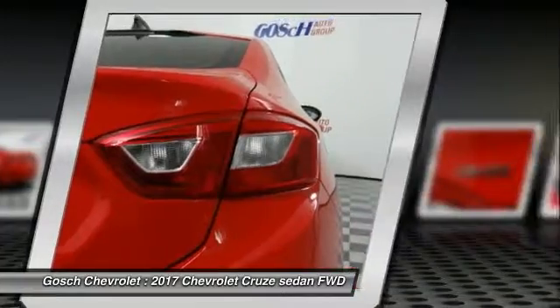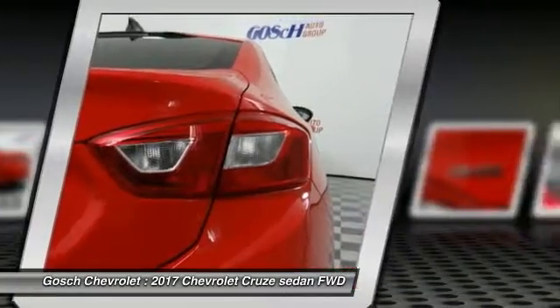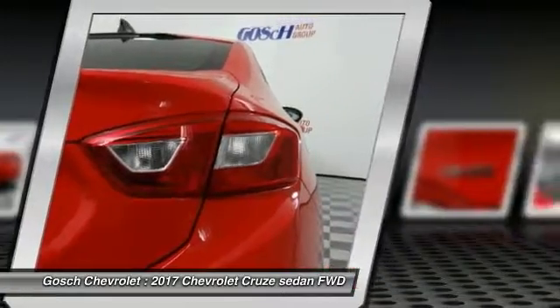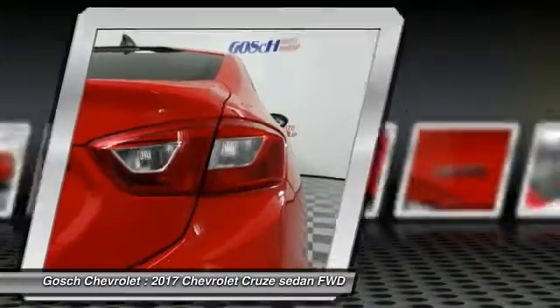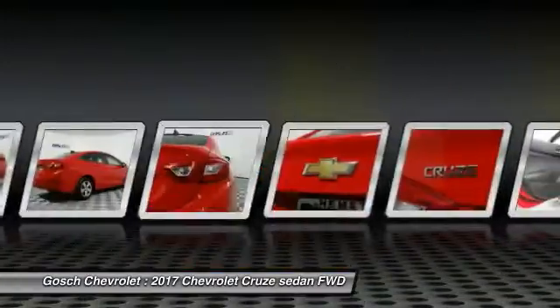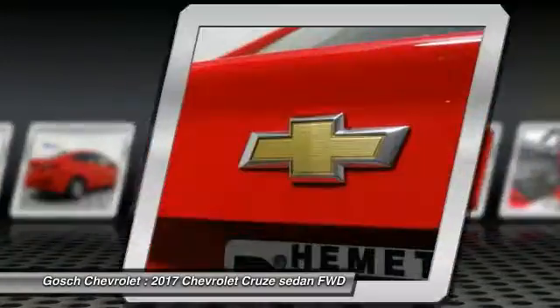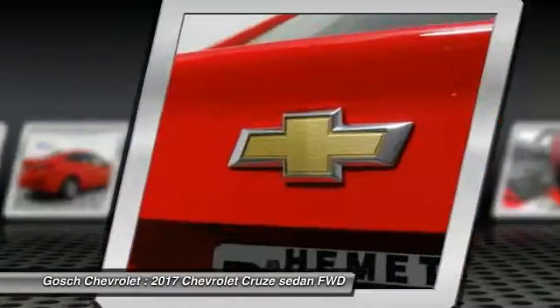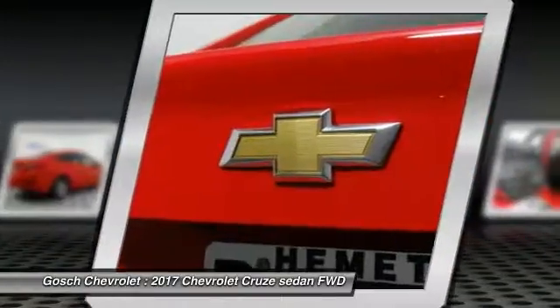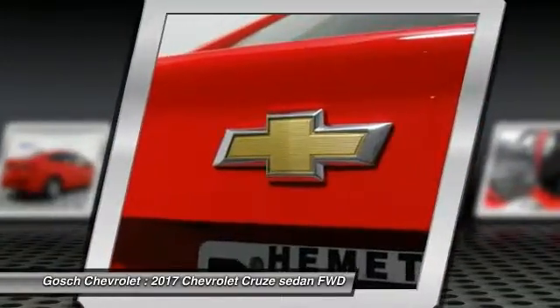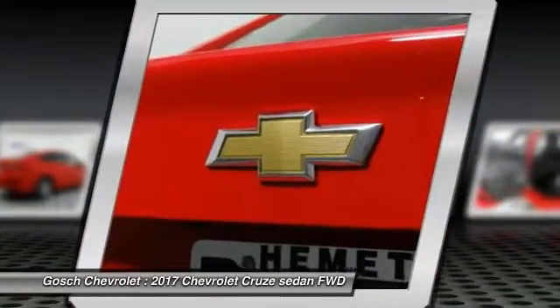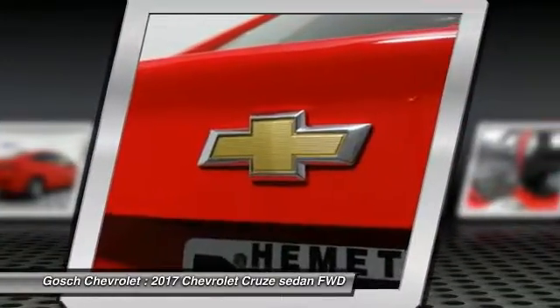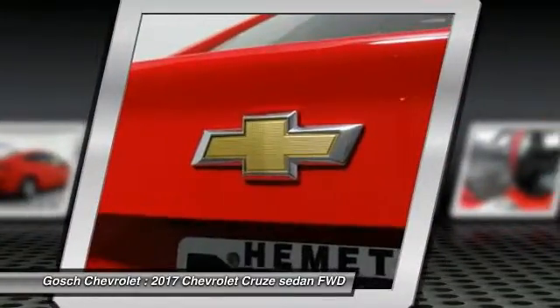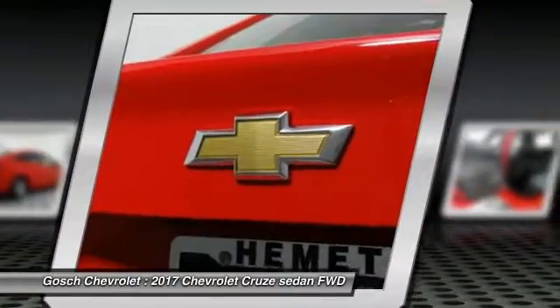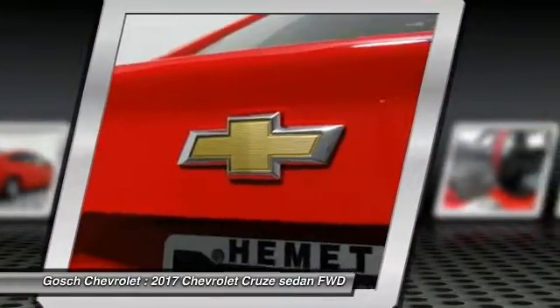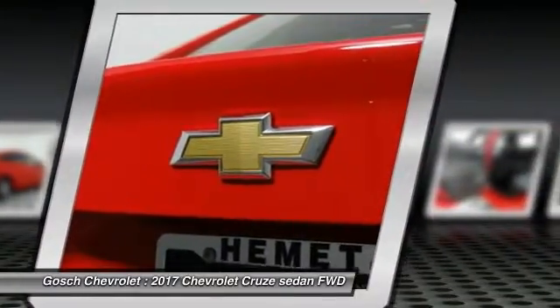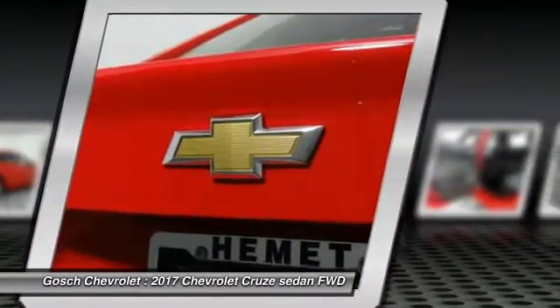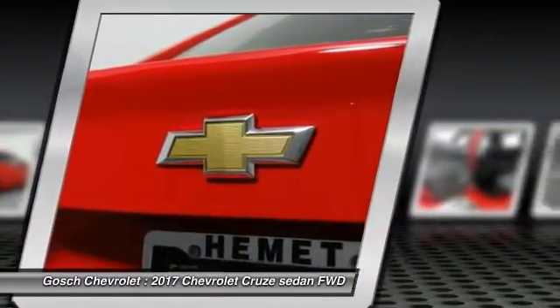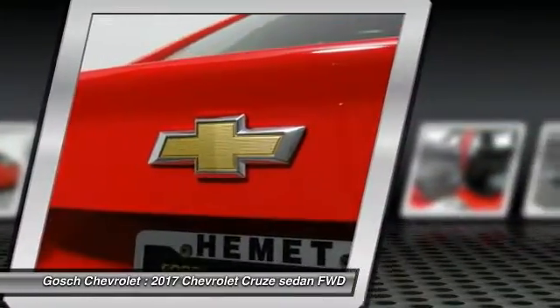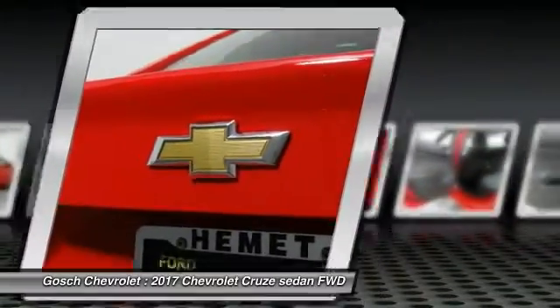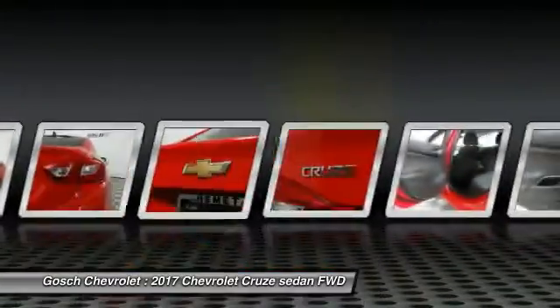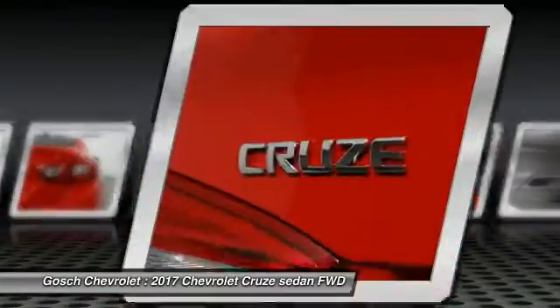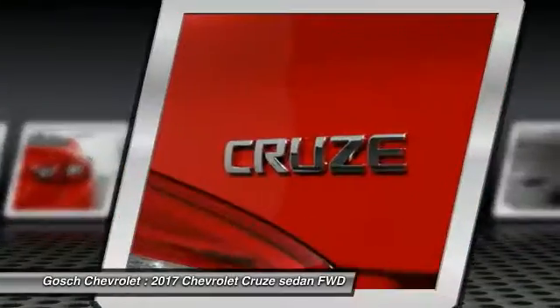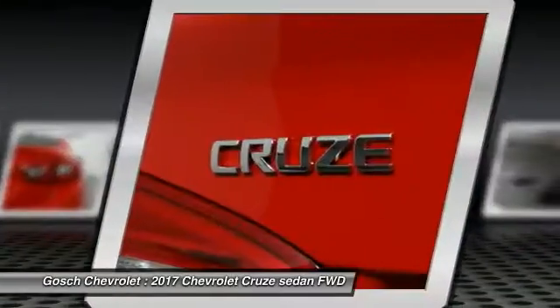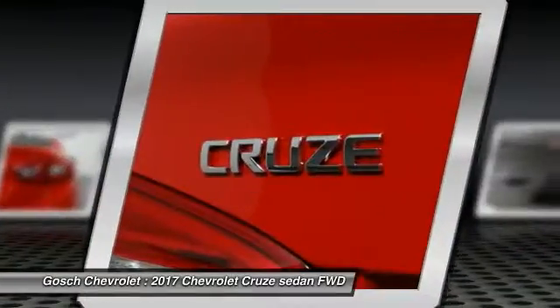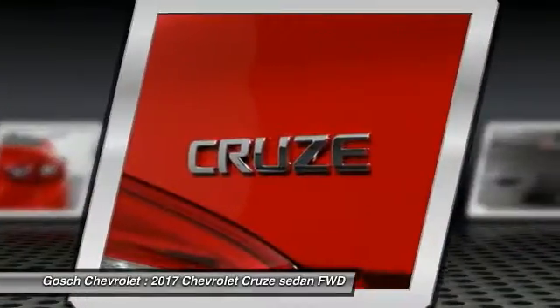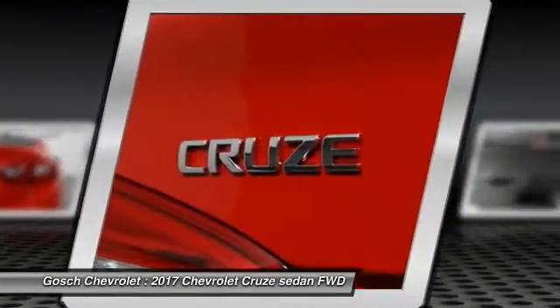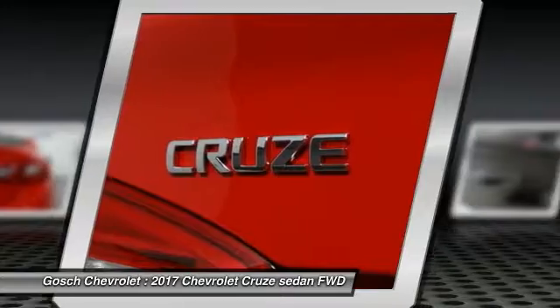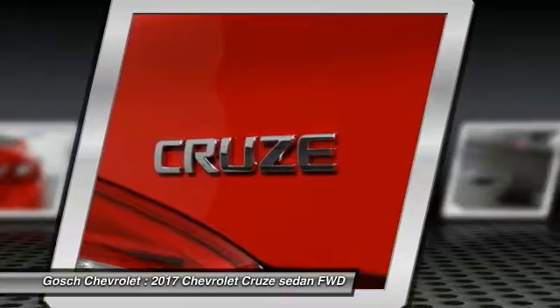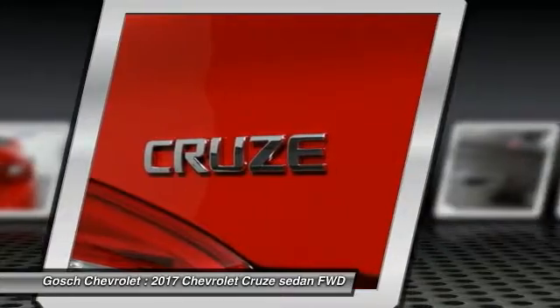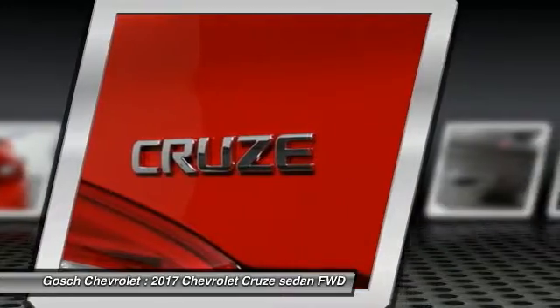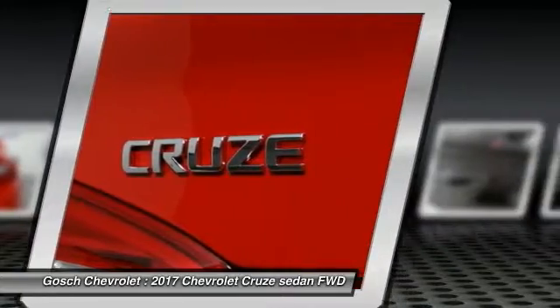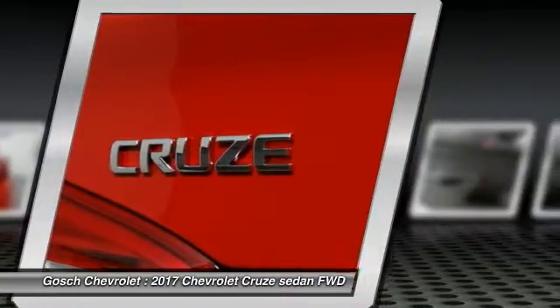Tilt Steering Wheel, Power Driver Mirror, Telescopic Steering Wheel, and Low Tire Pressure Warning.